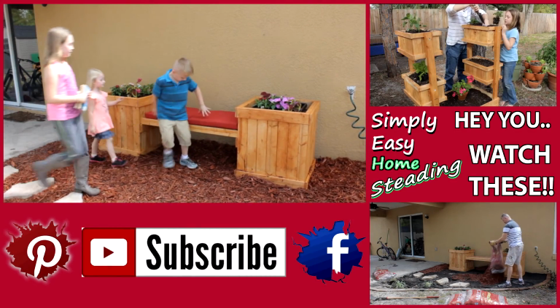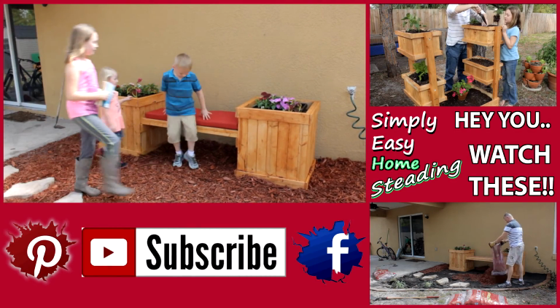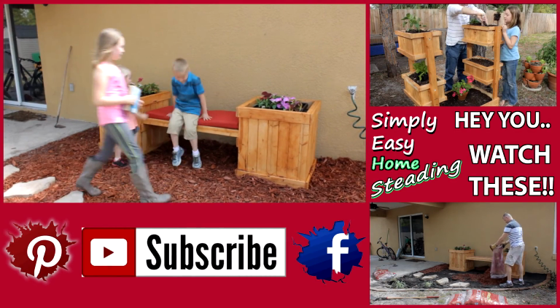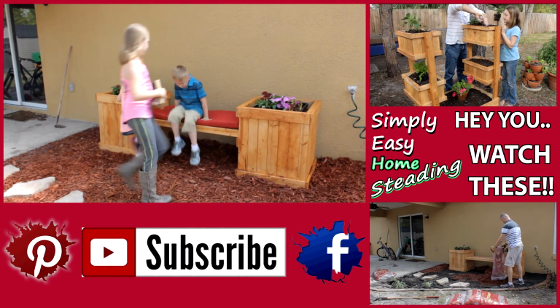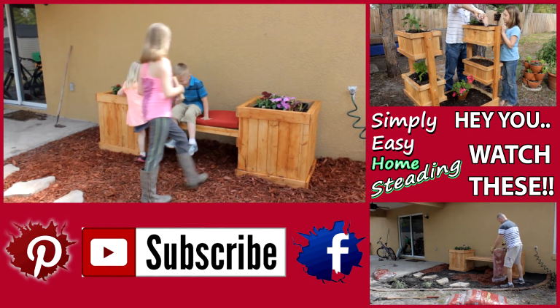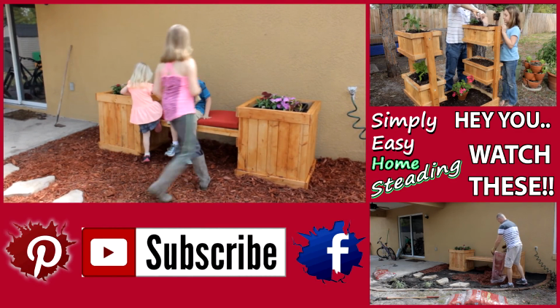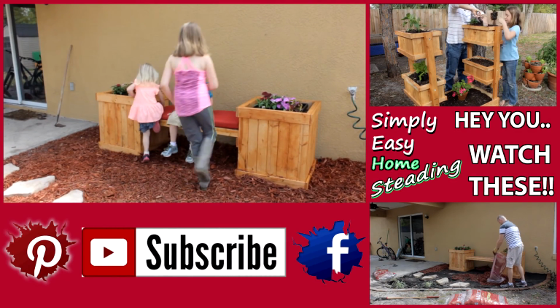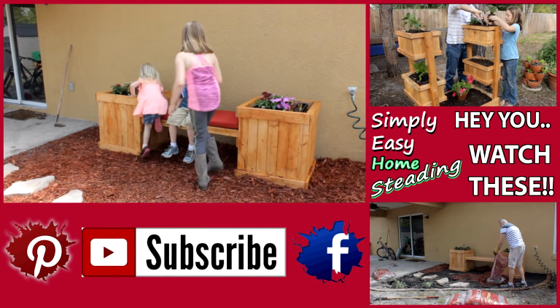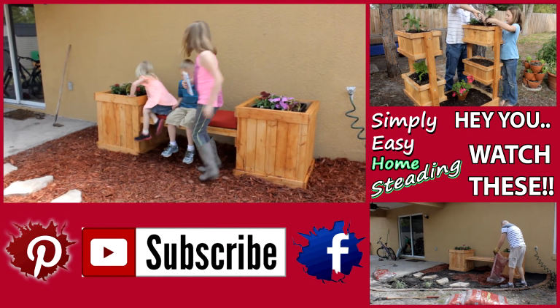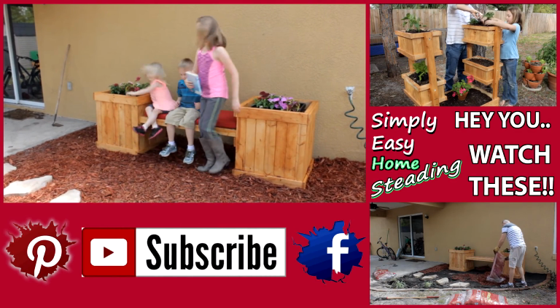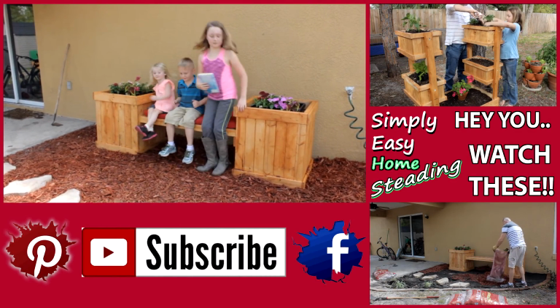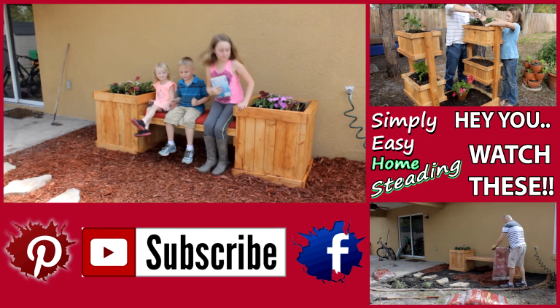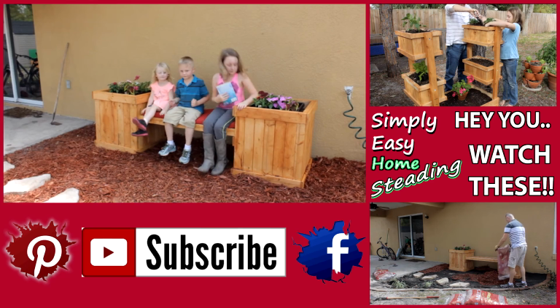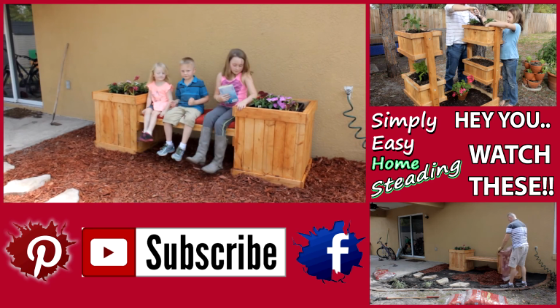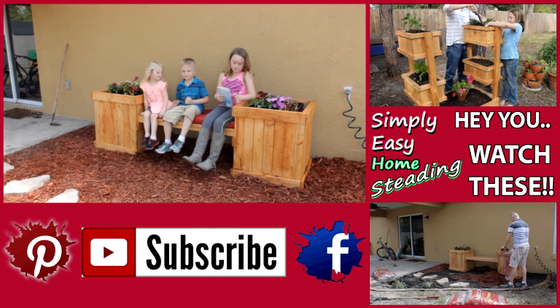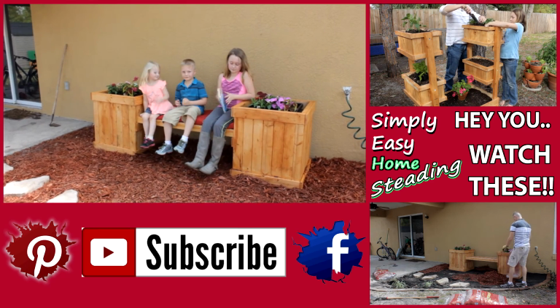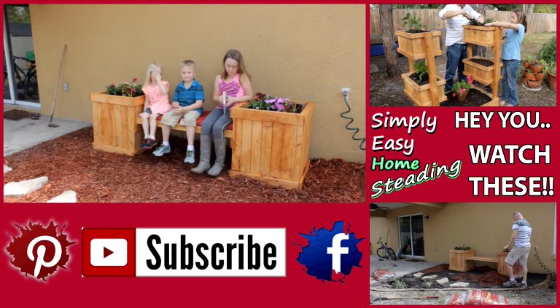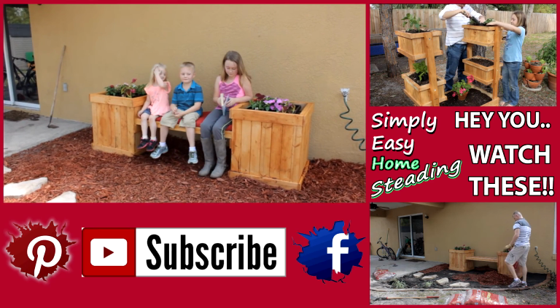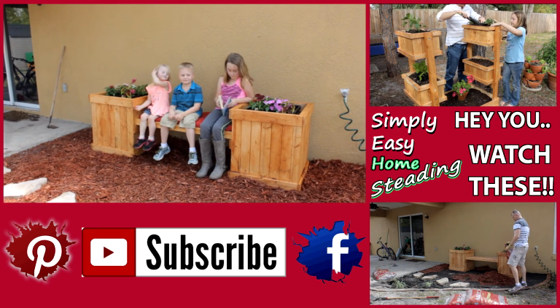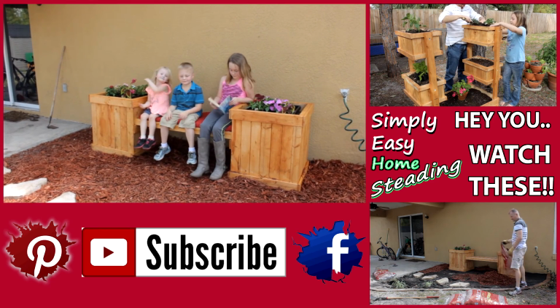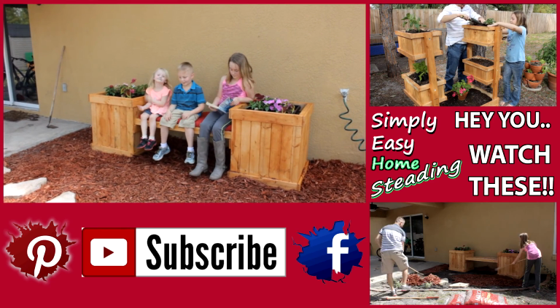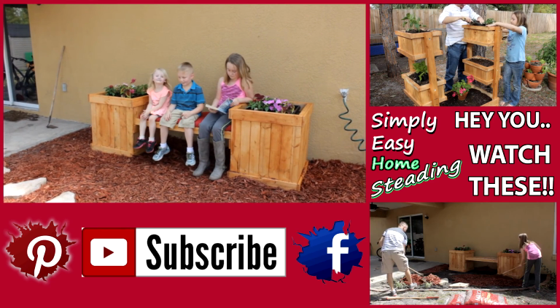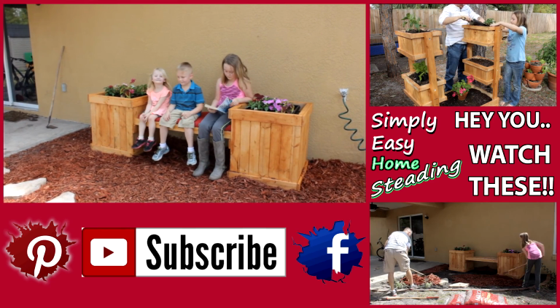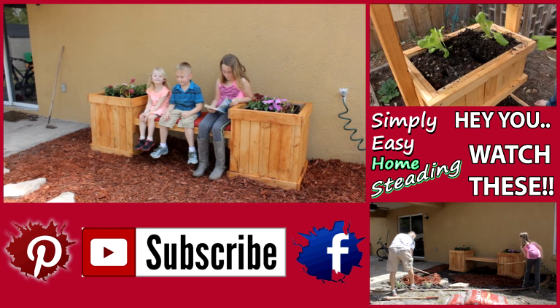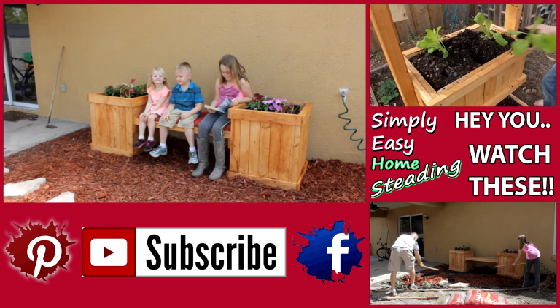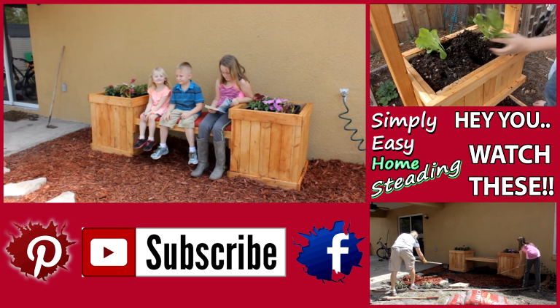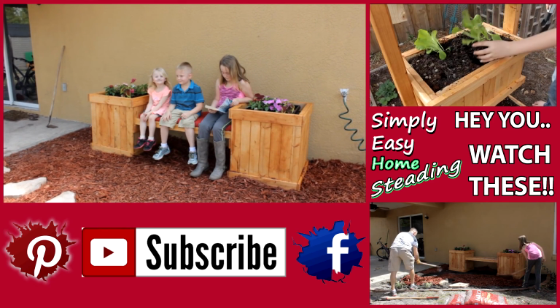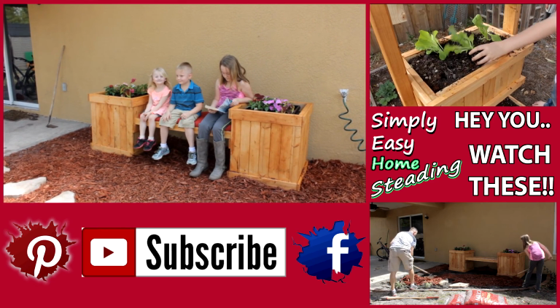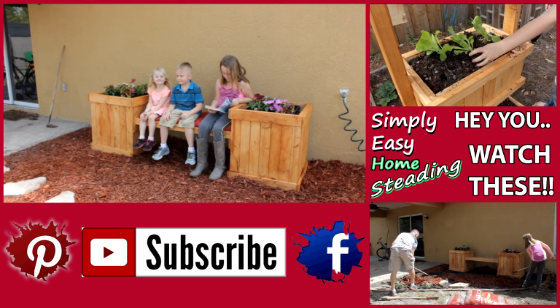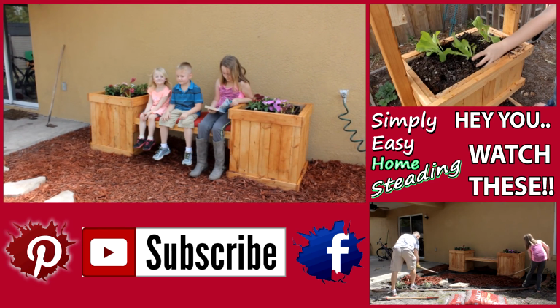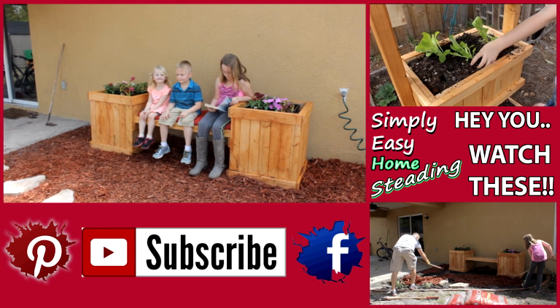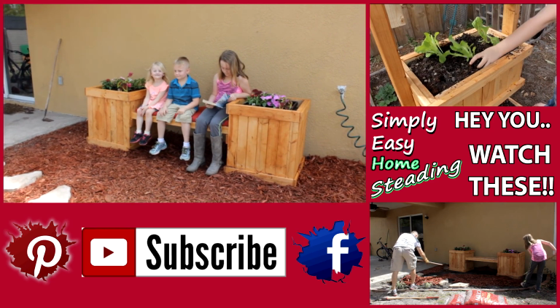Thanks for watching! Don't forget to drop me a like and subscribe if you haven't. Check me out on Facebook and Pinterest. If you liked this video, here are a couple more you'll like as well.